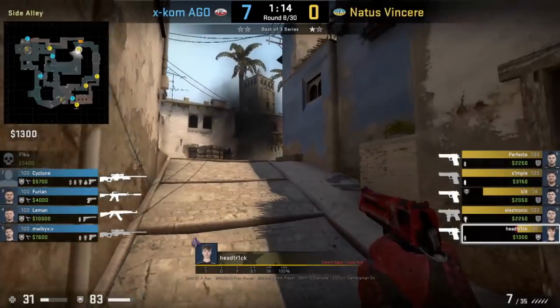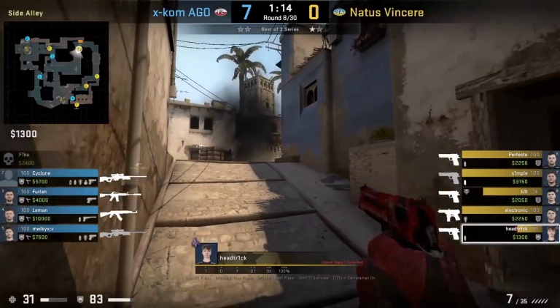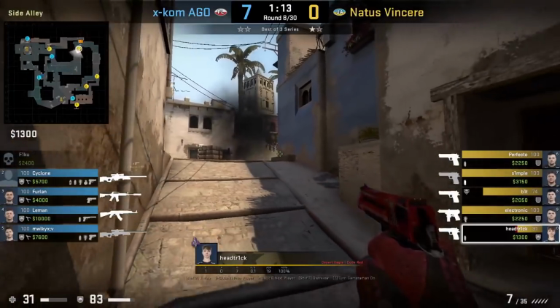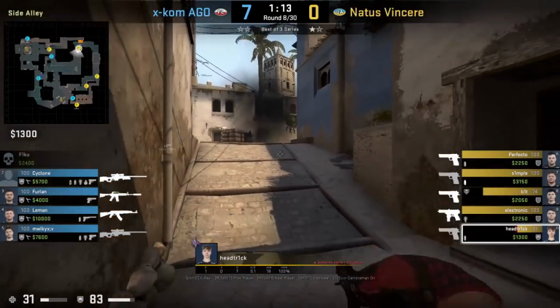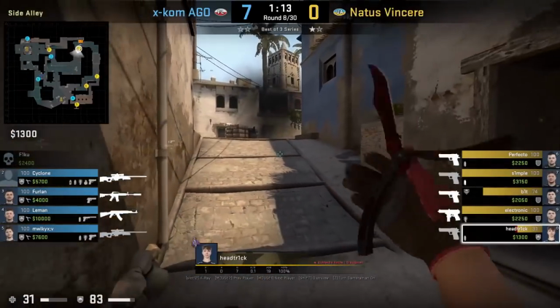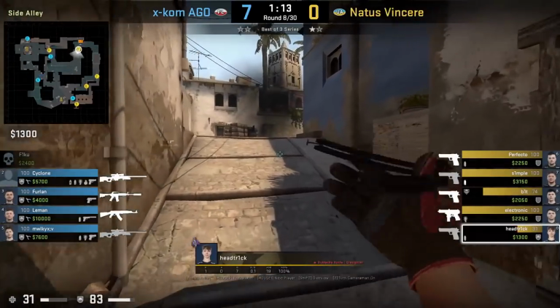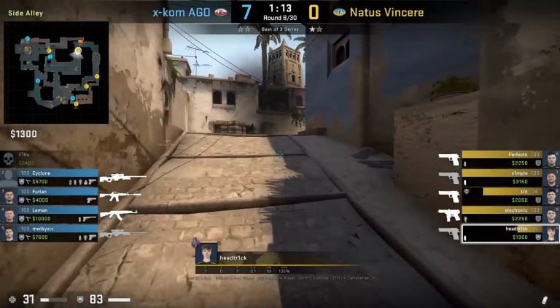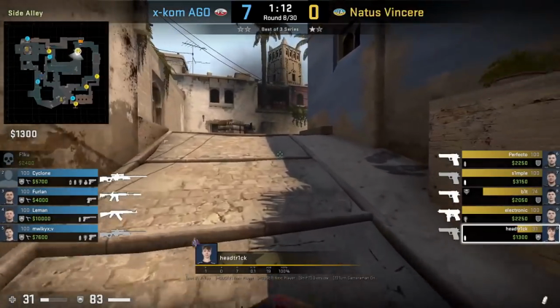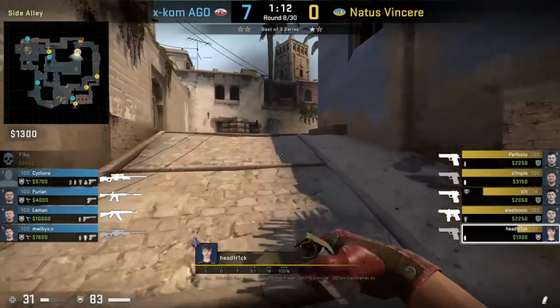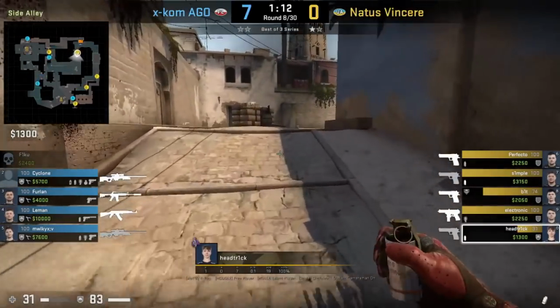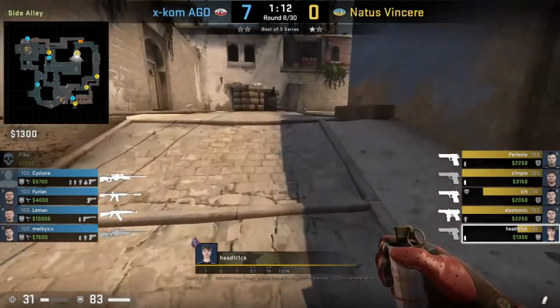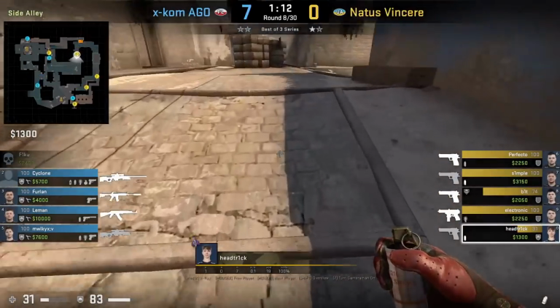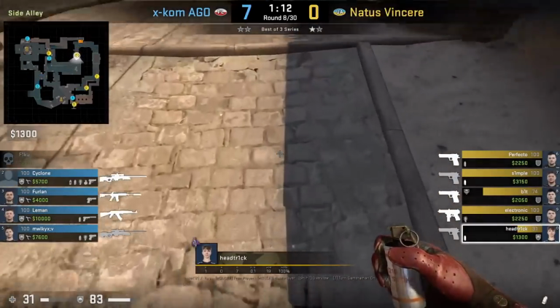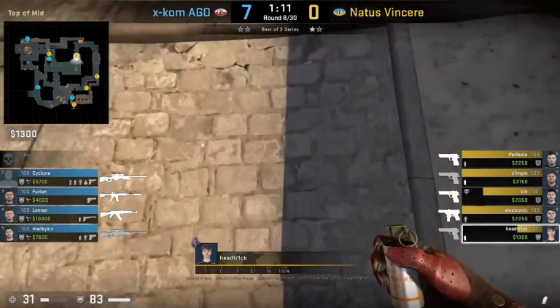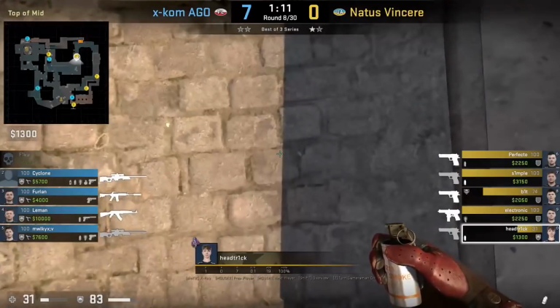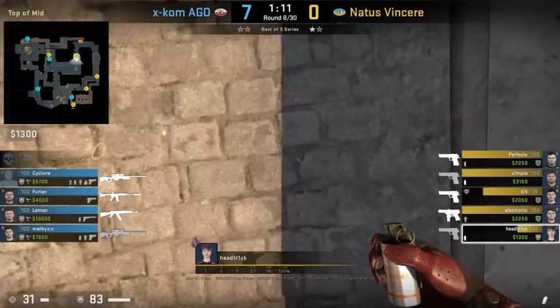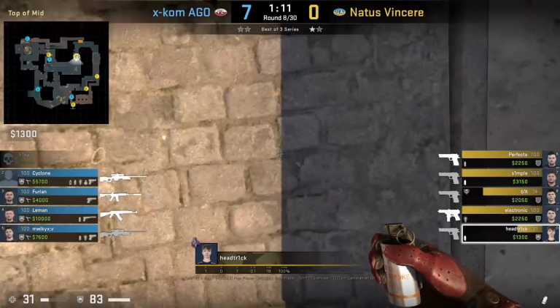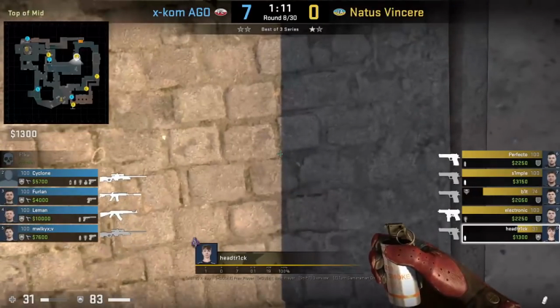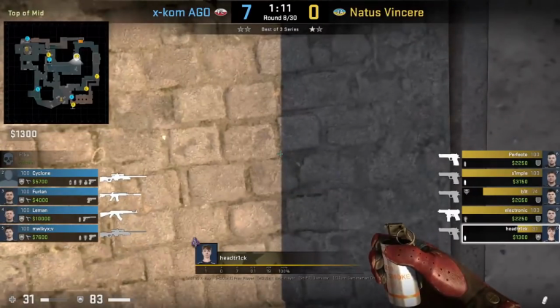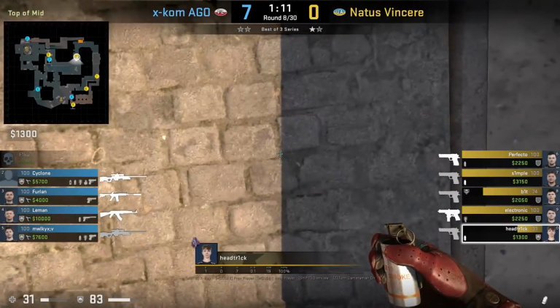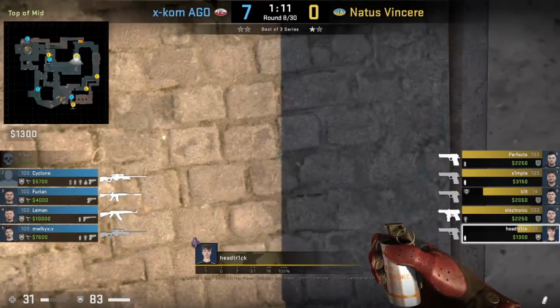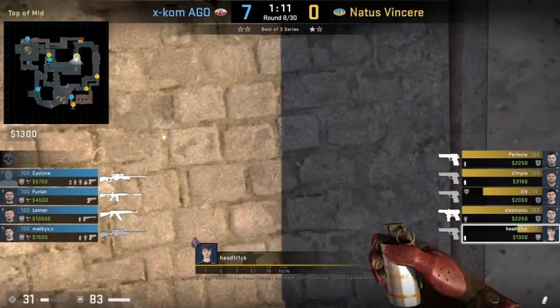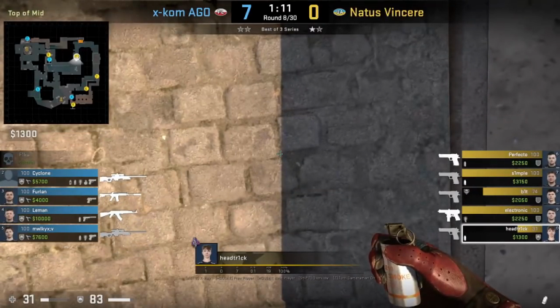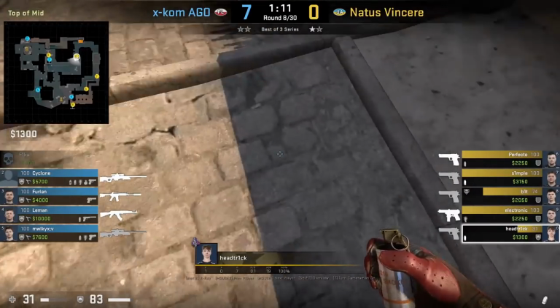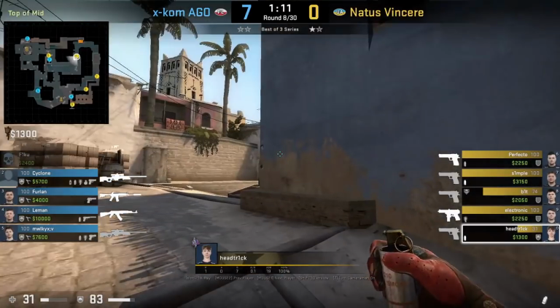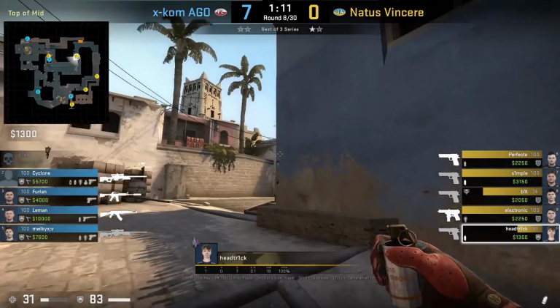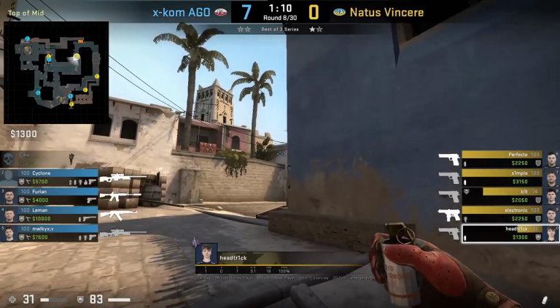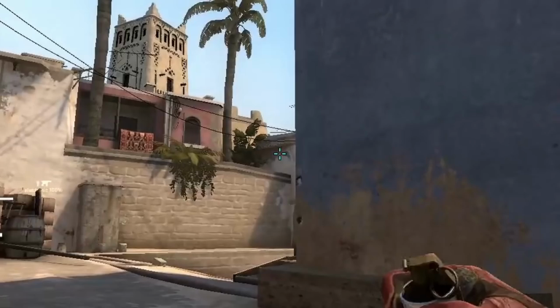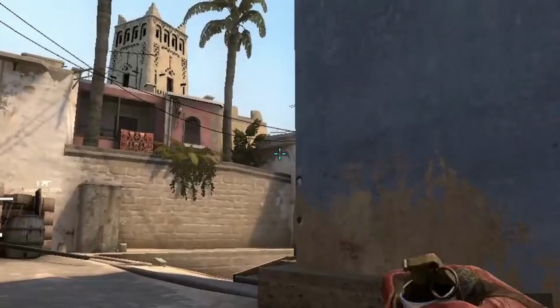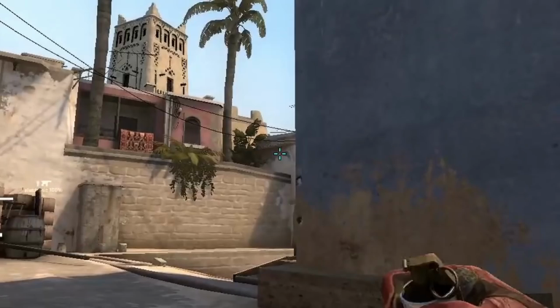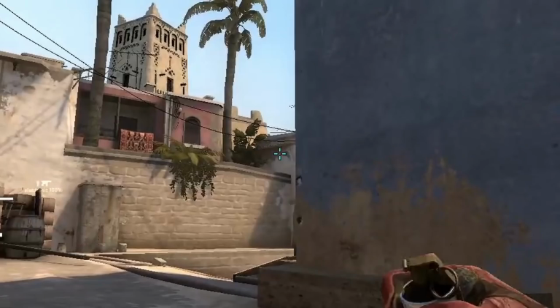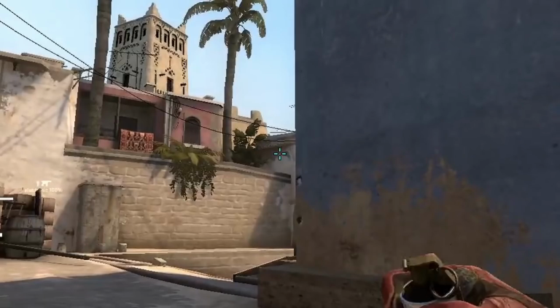Hetrick smokes top connector from team mid. He positions as shown, then aims here and jump throws.